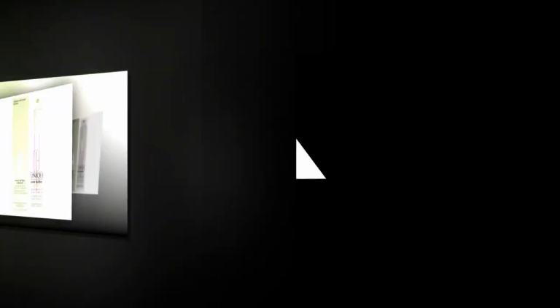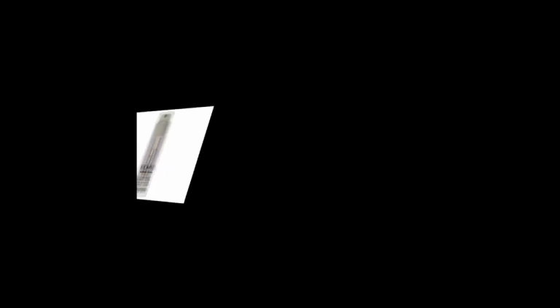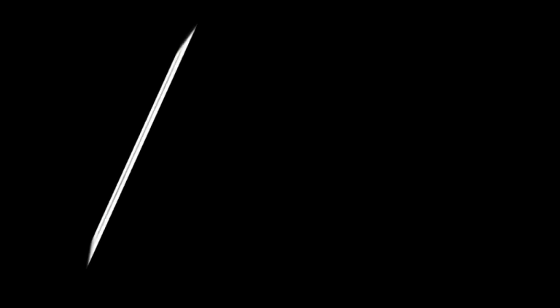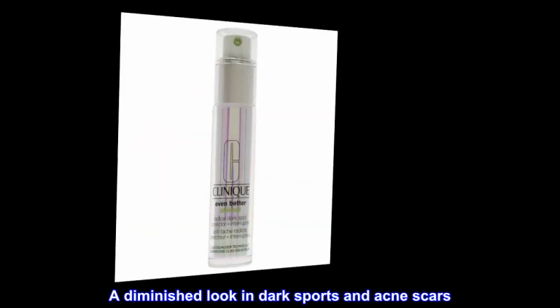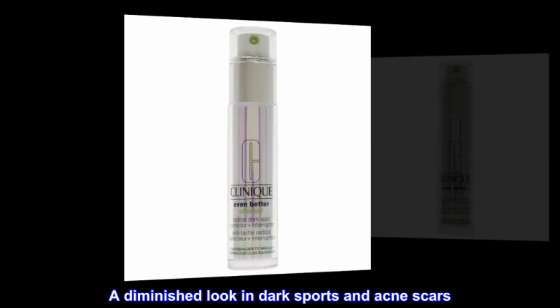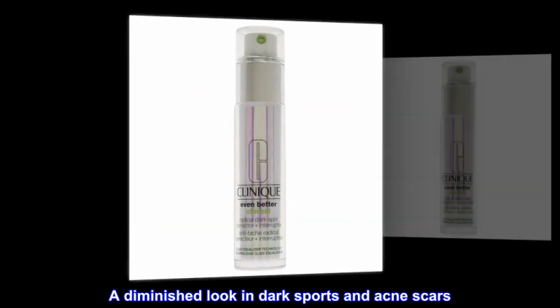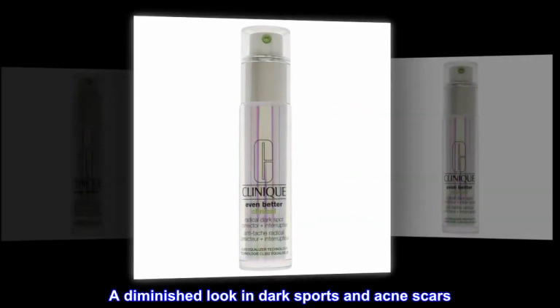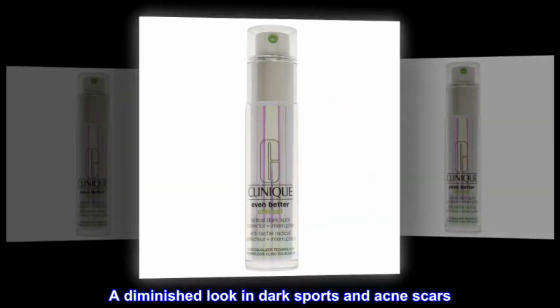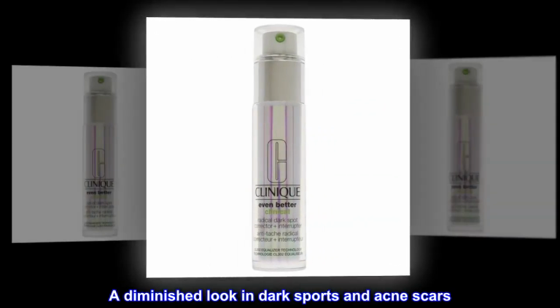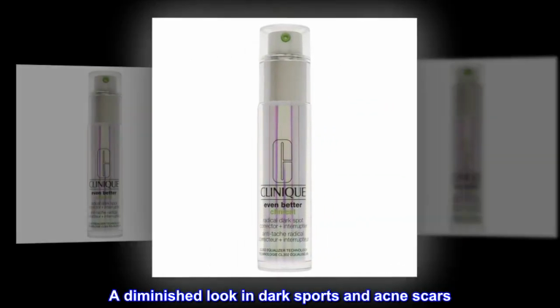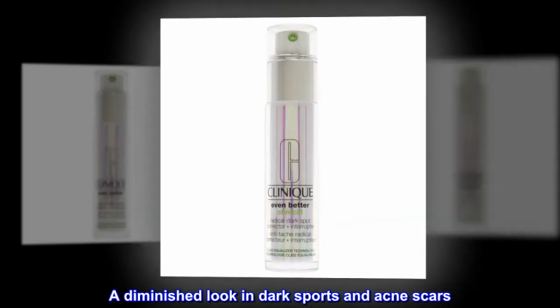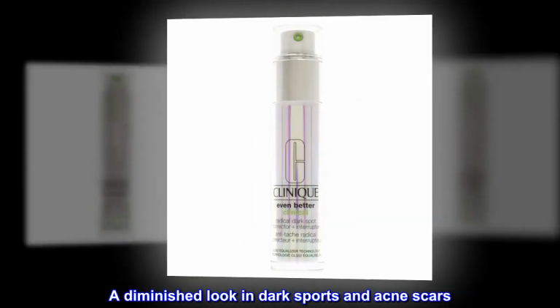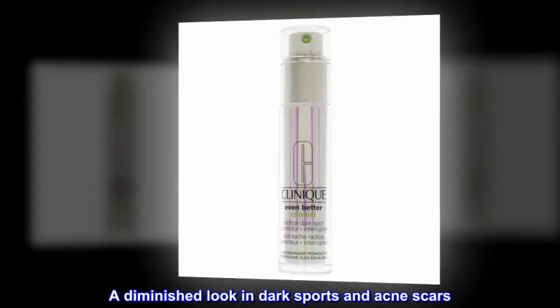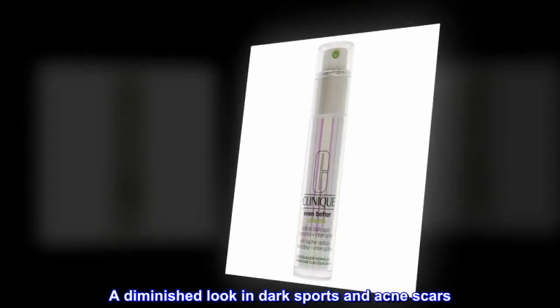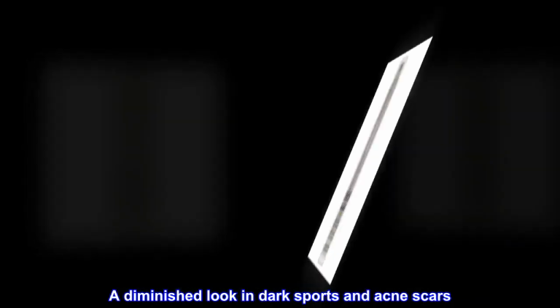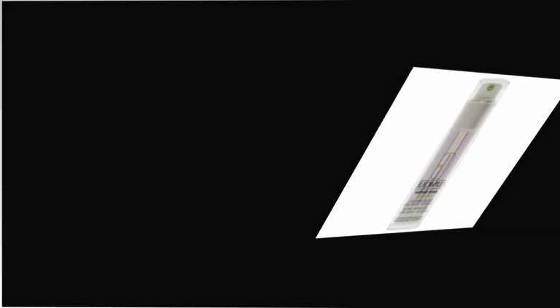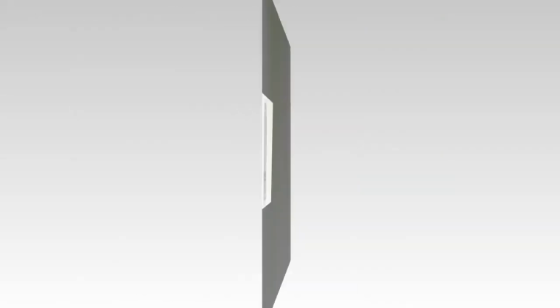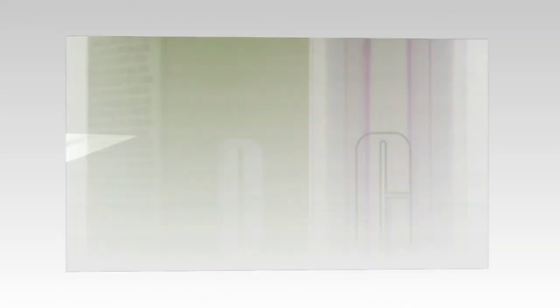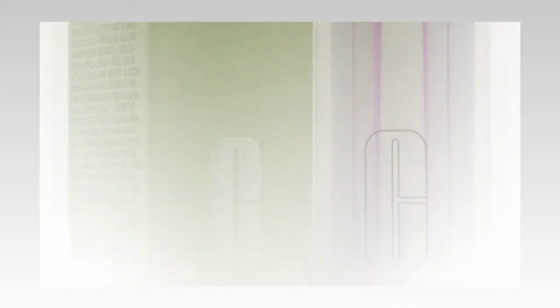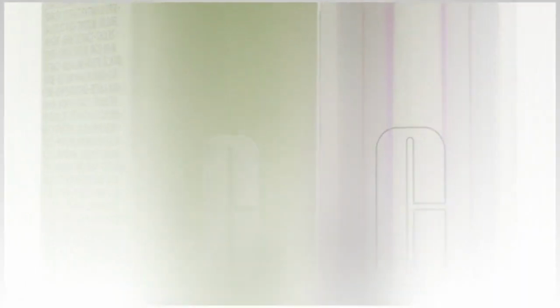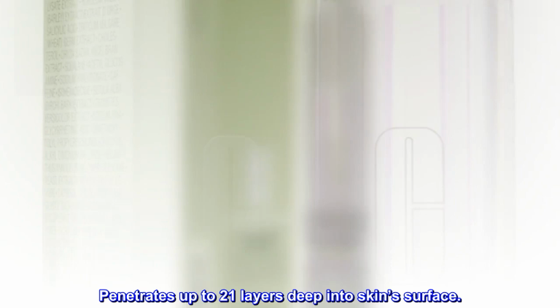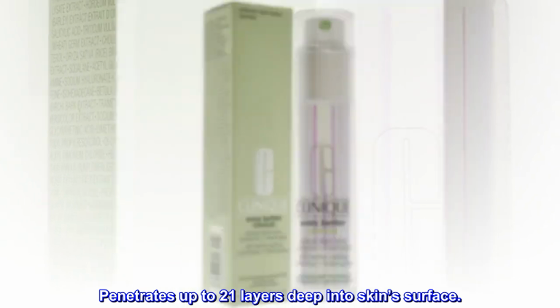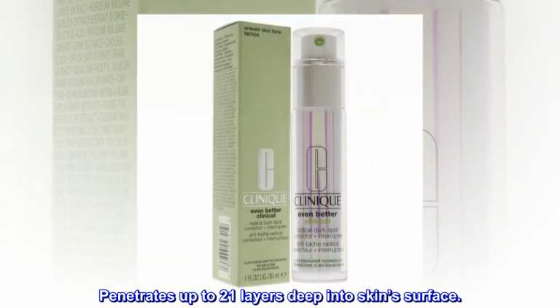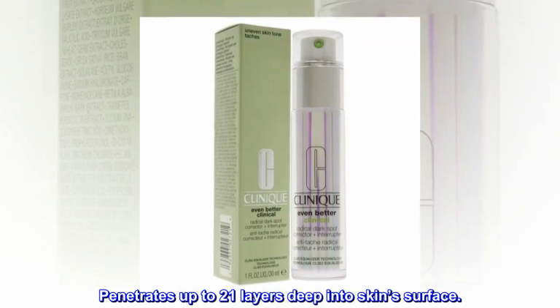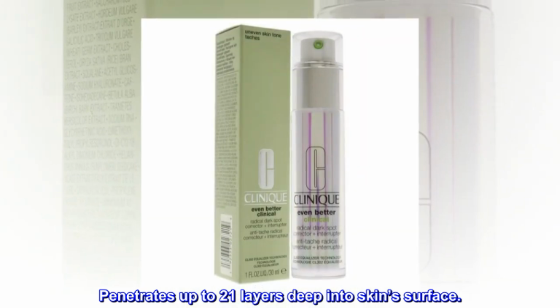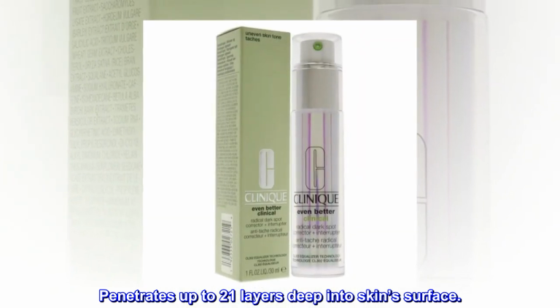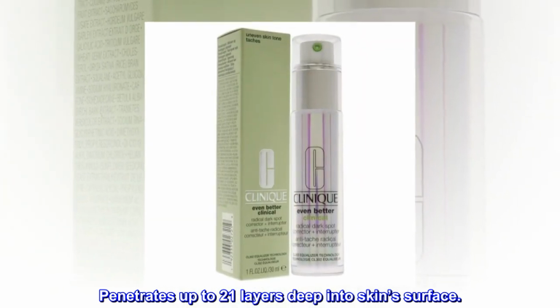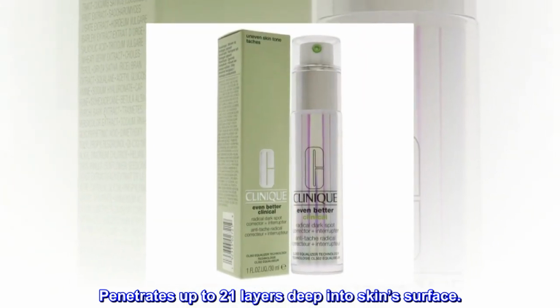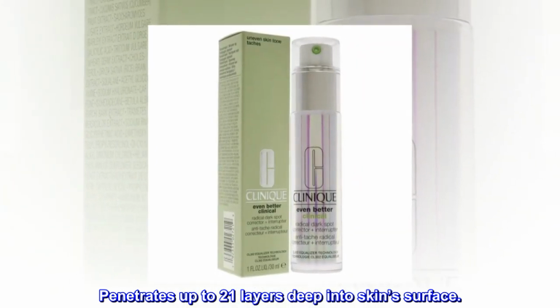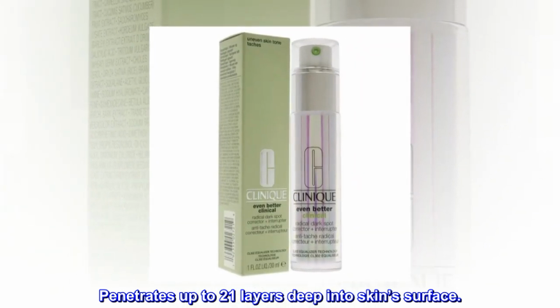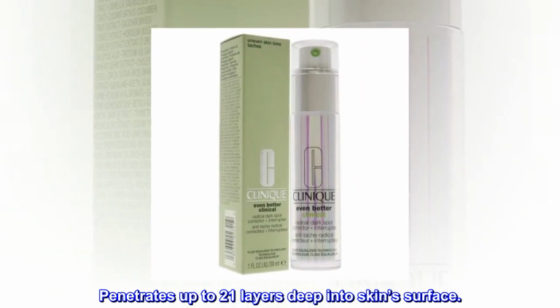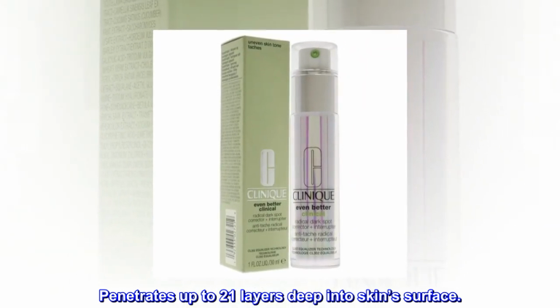A diminished look in dark spots and acne scars, penetrating up to 21 layers deep into the skin surface.